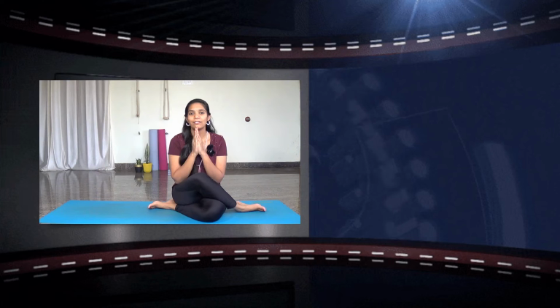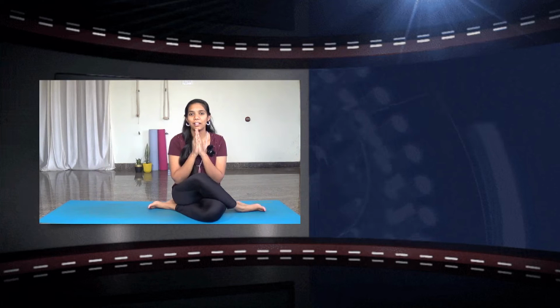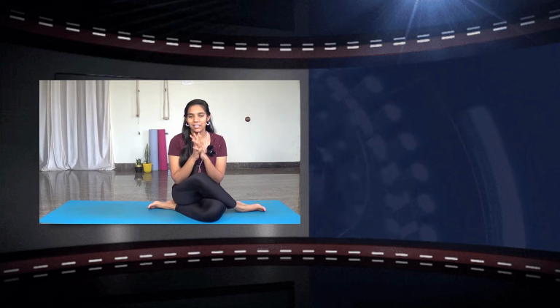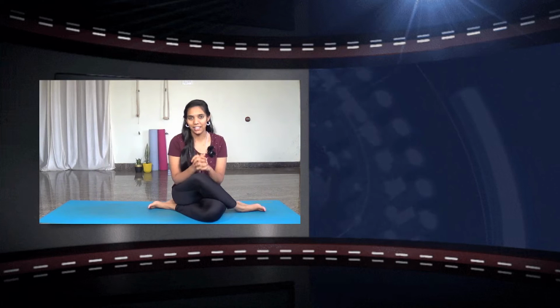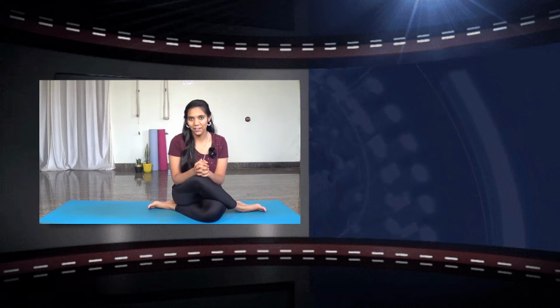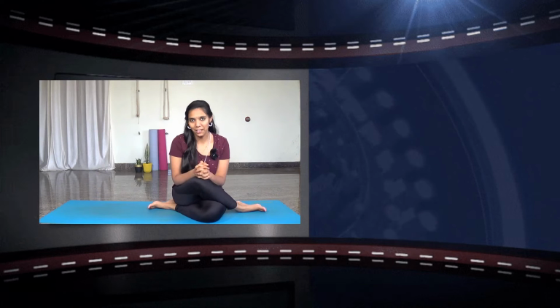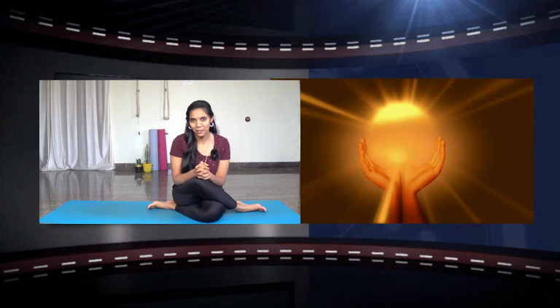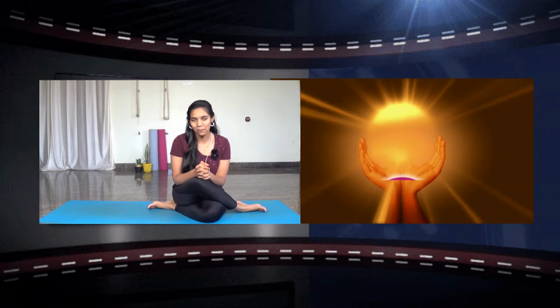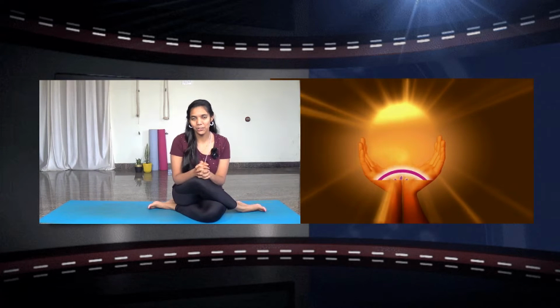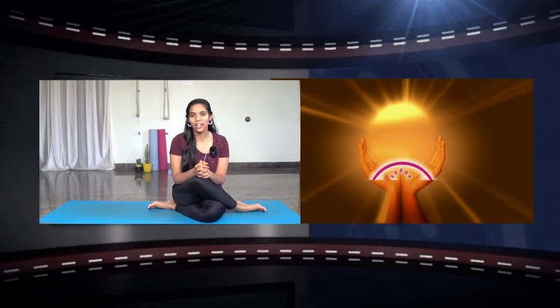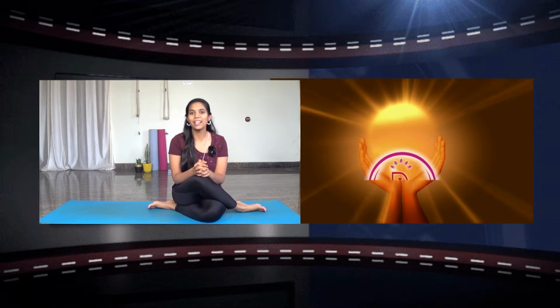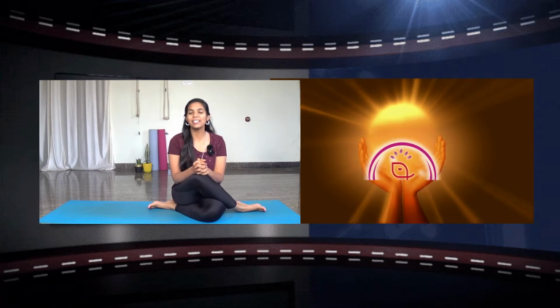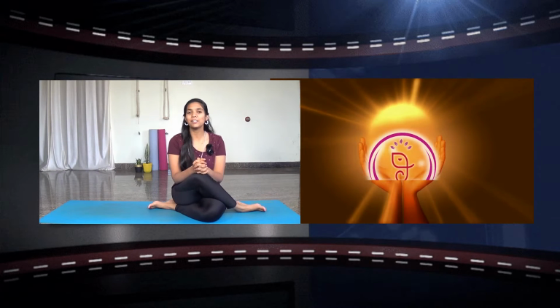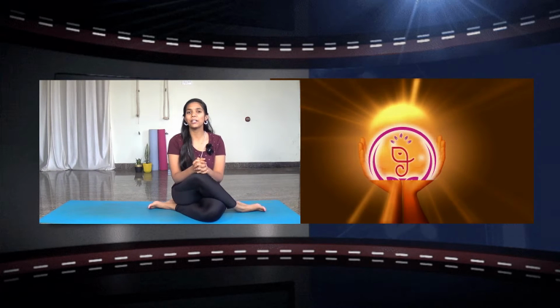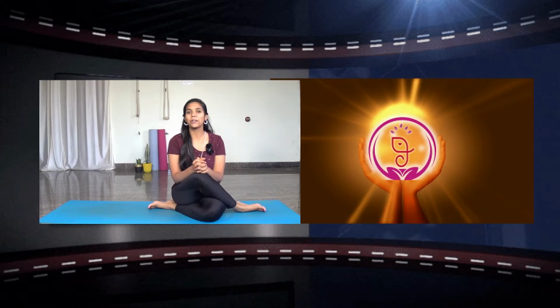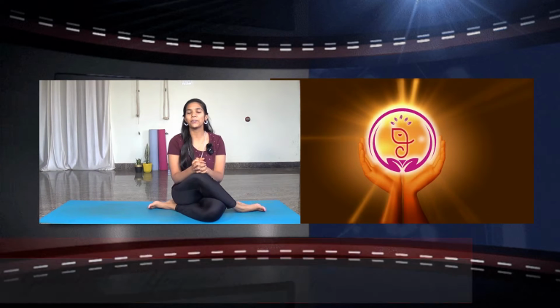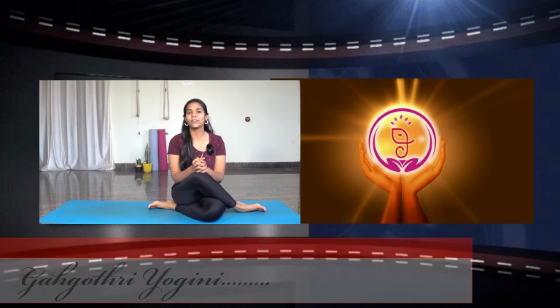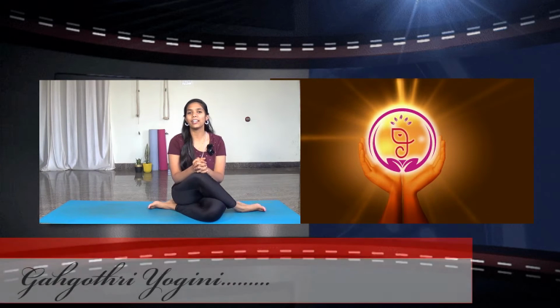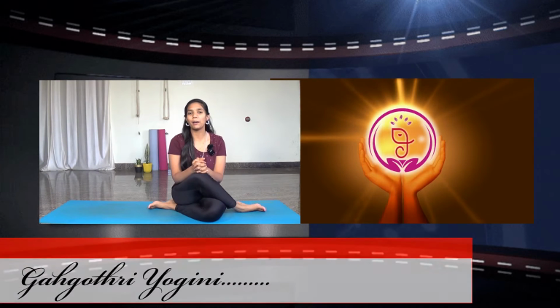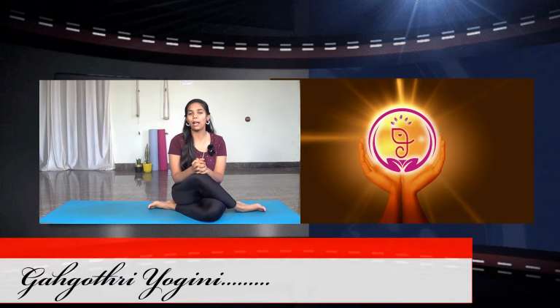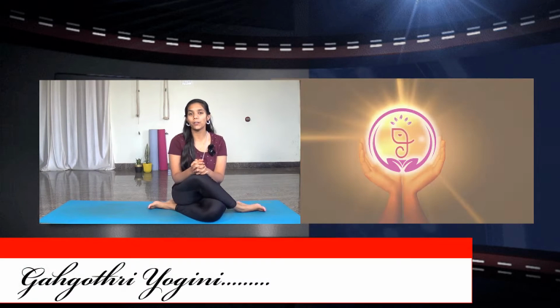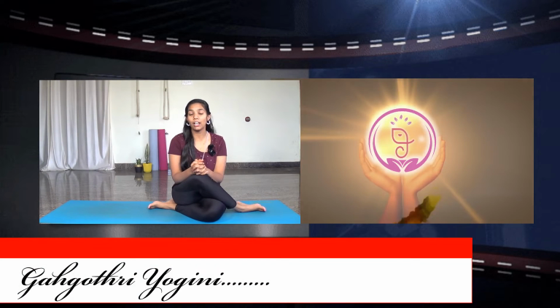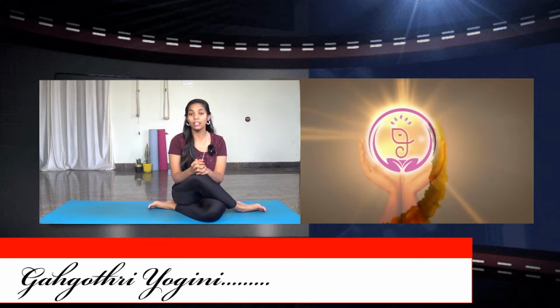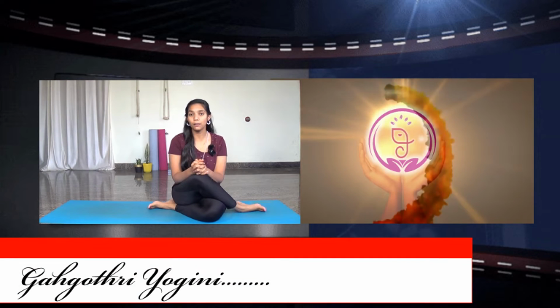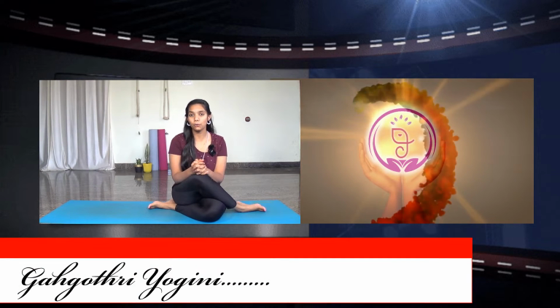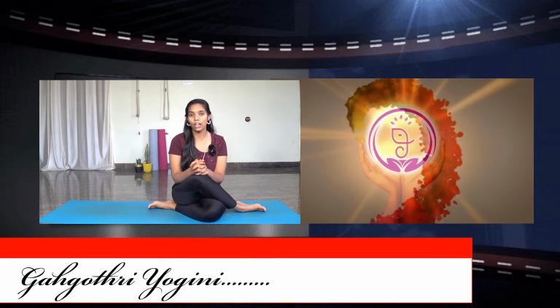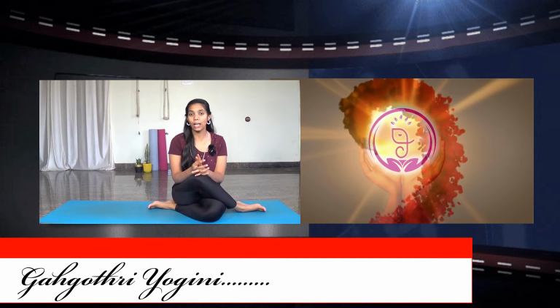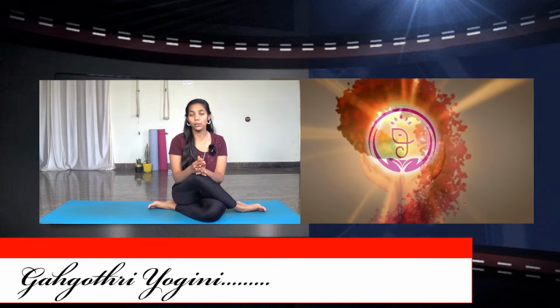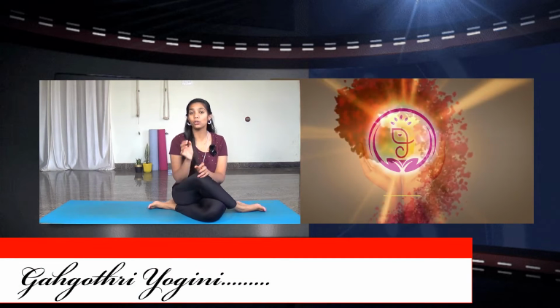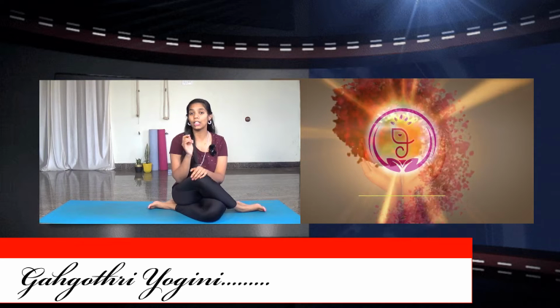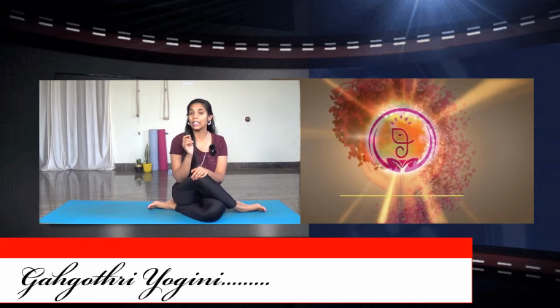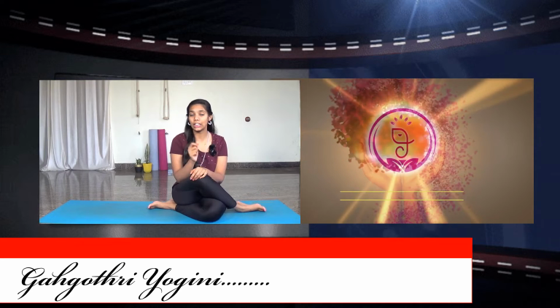Namaste, welcome to Amsi Yuga. This is me Gangotu Yogan and I am back with another mudra episode 33.